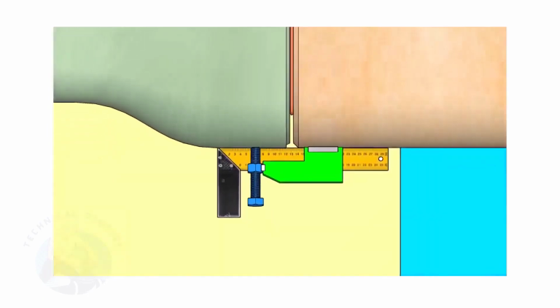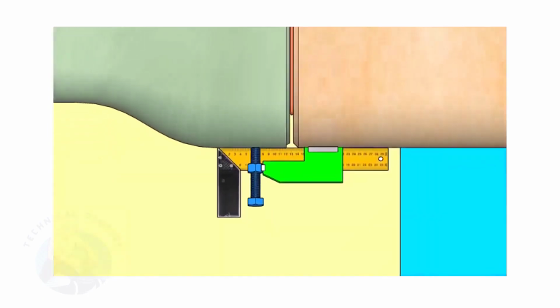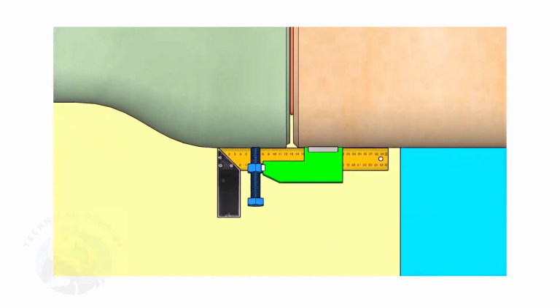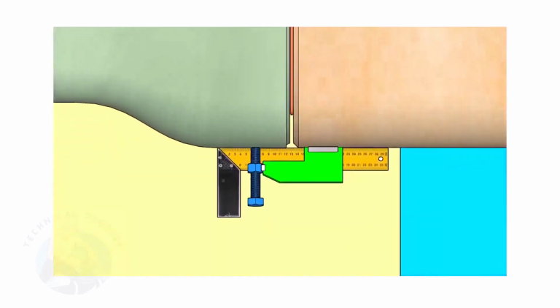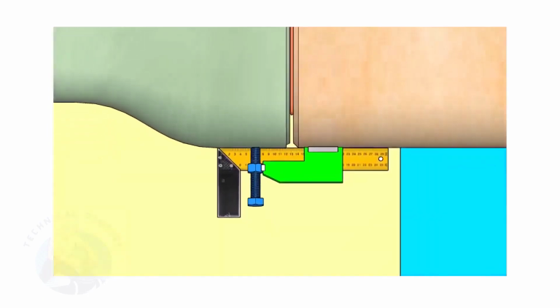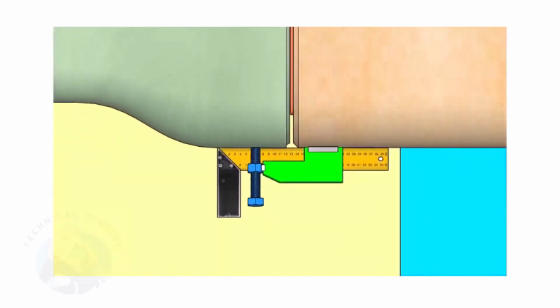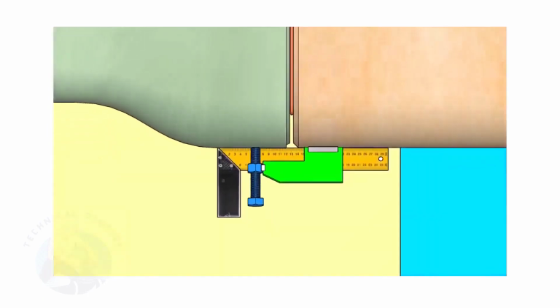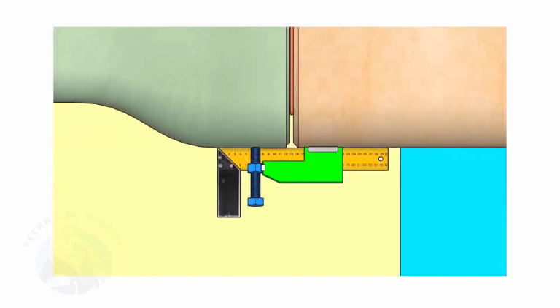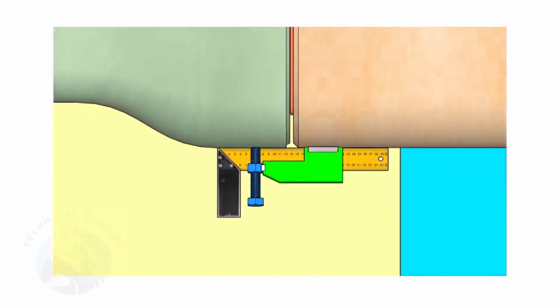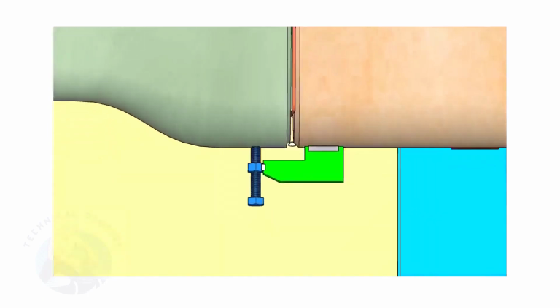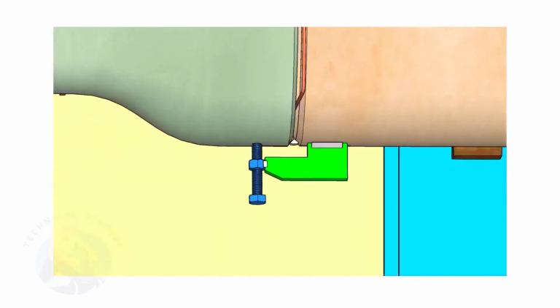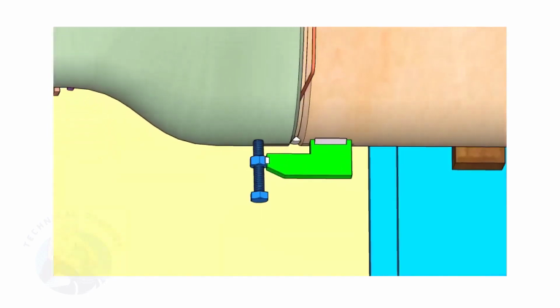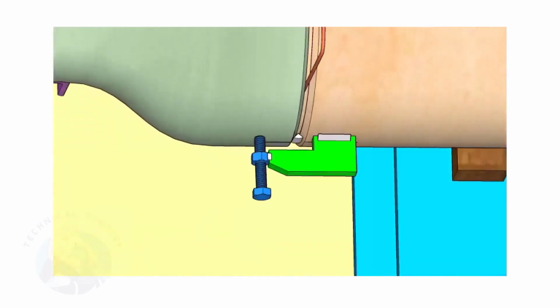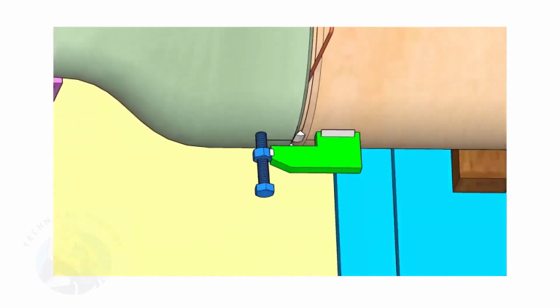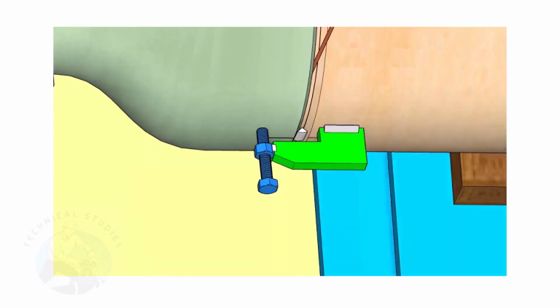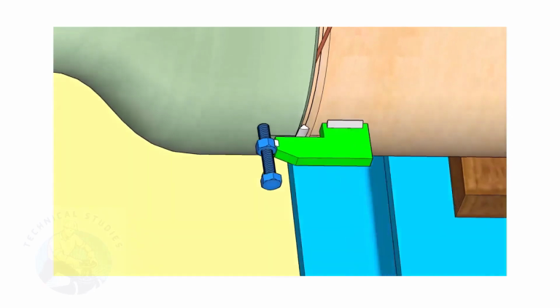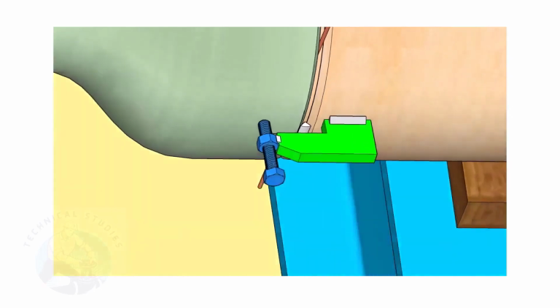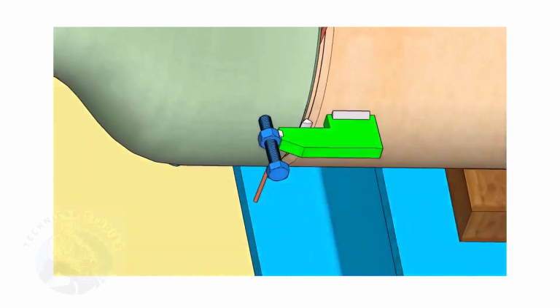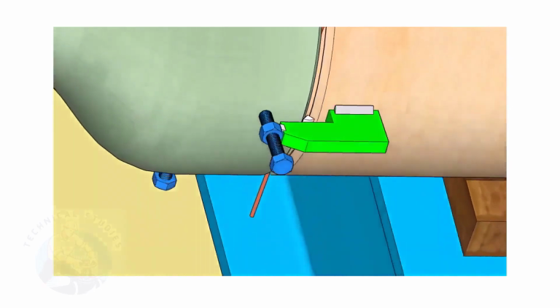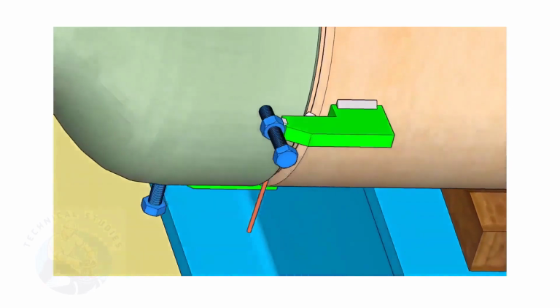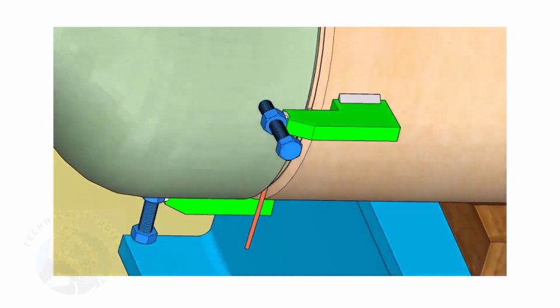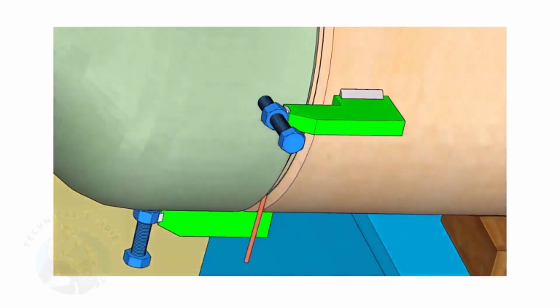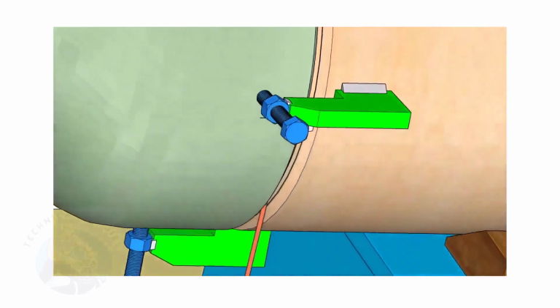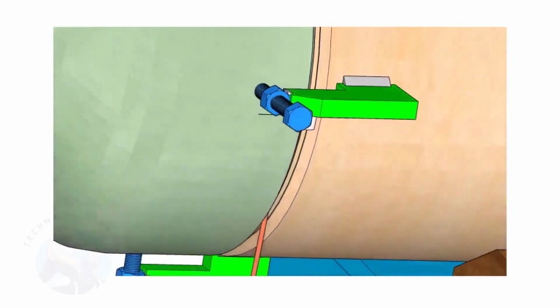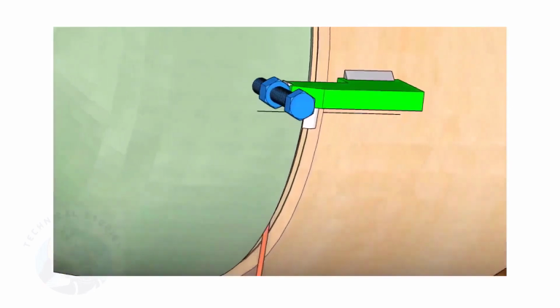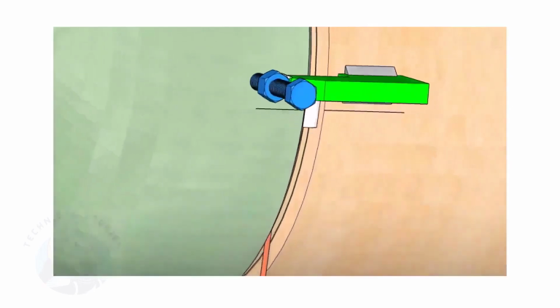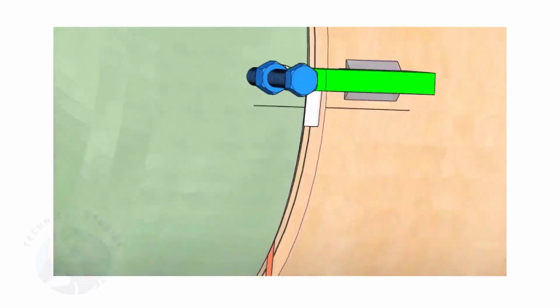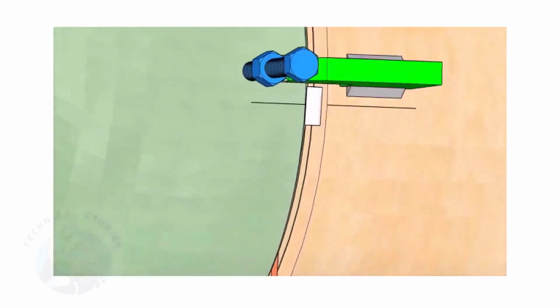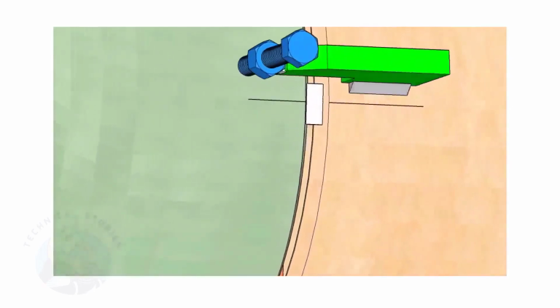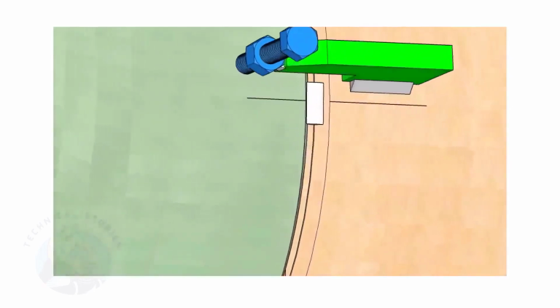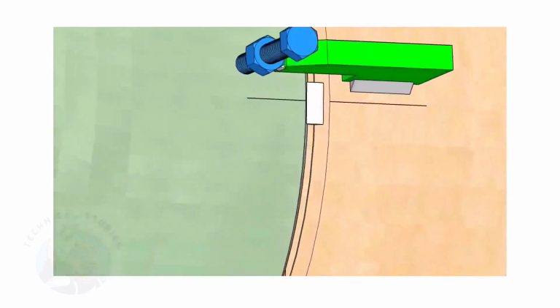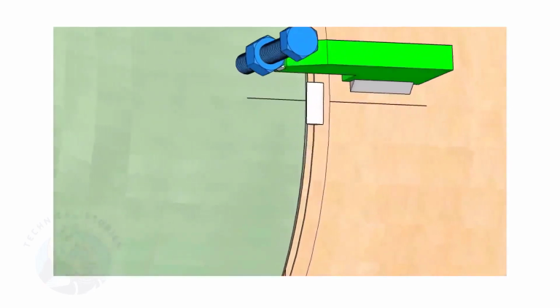If required, remove the gap rod. Tack weld on both sides.